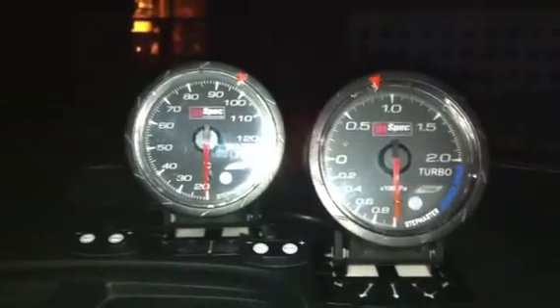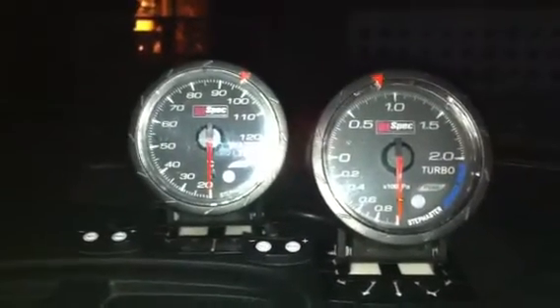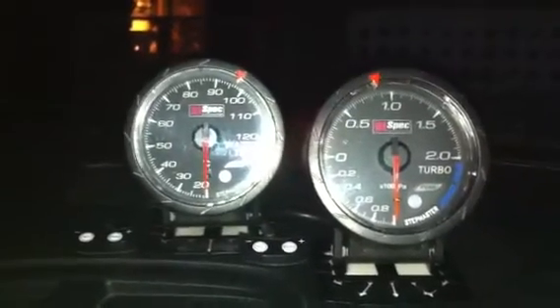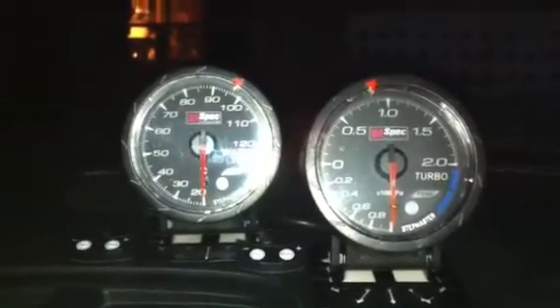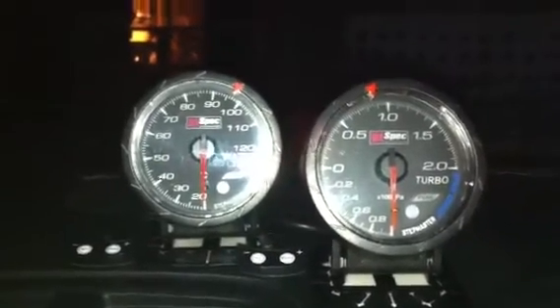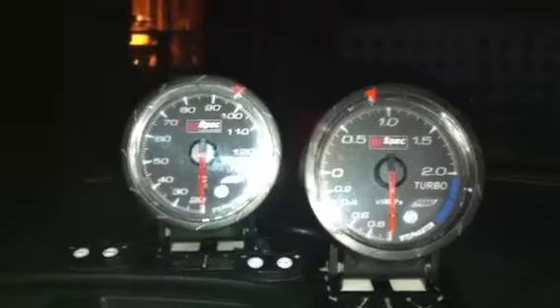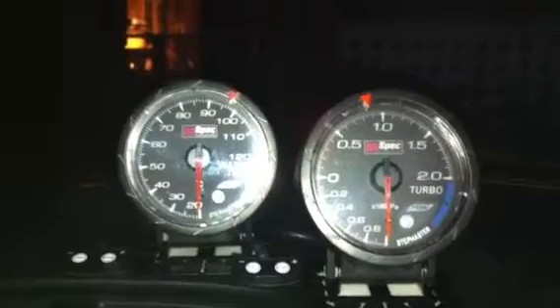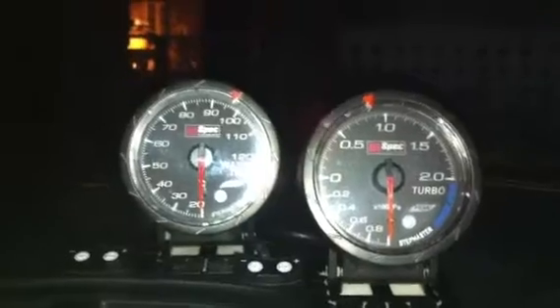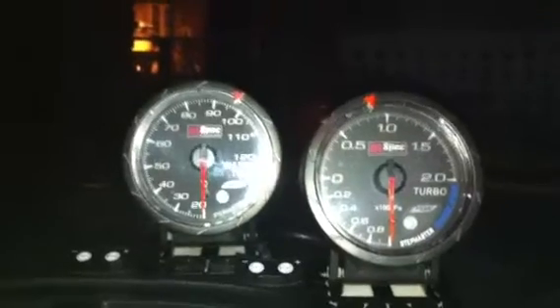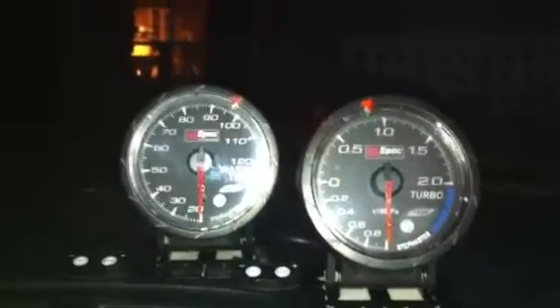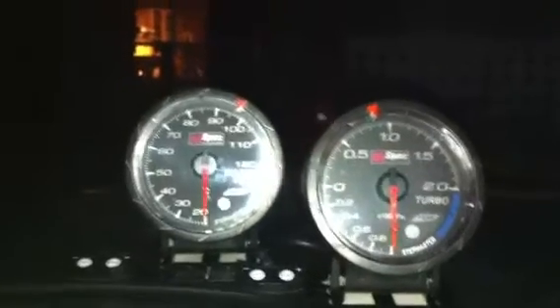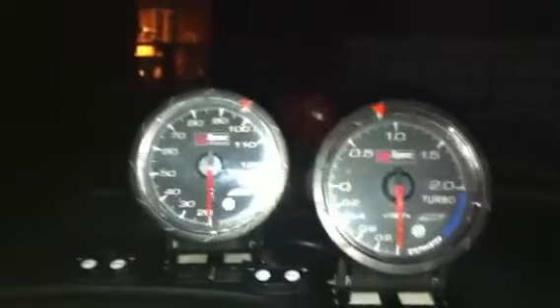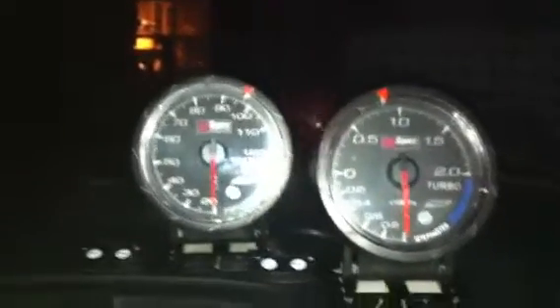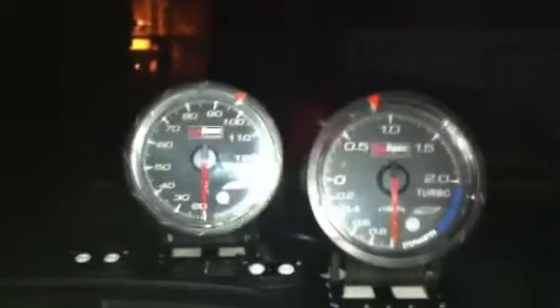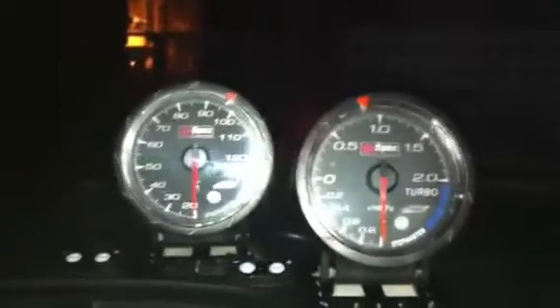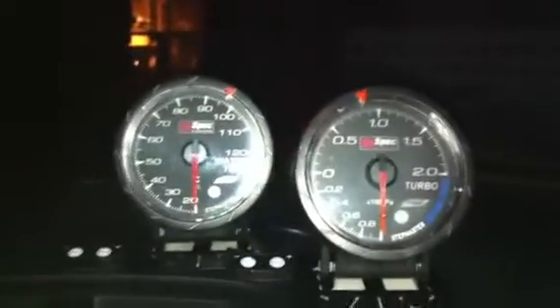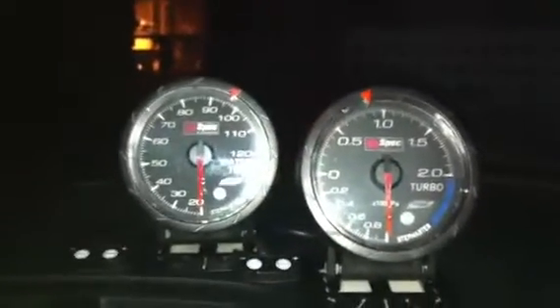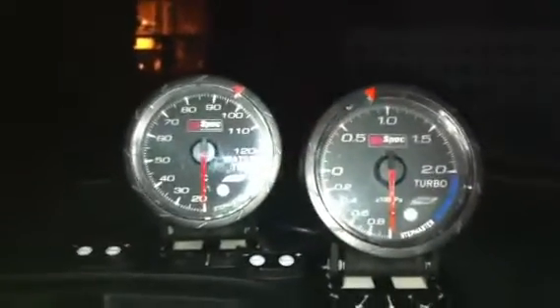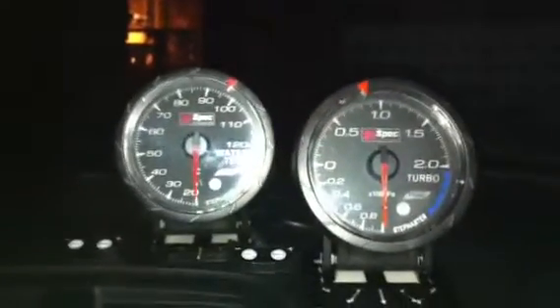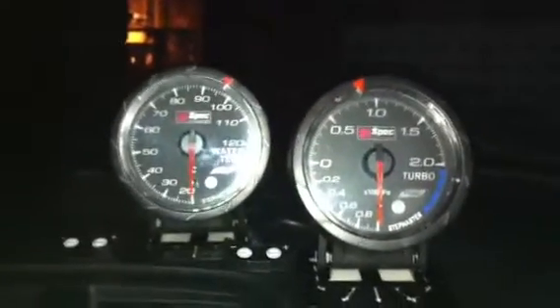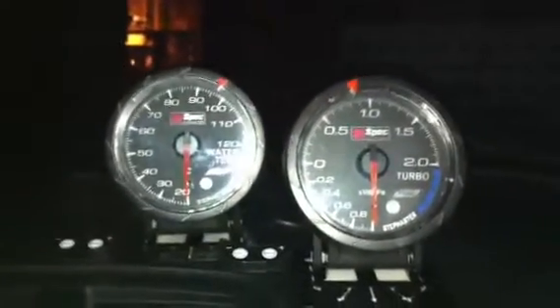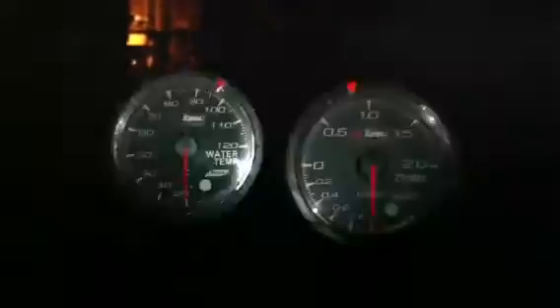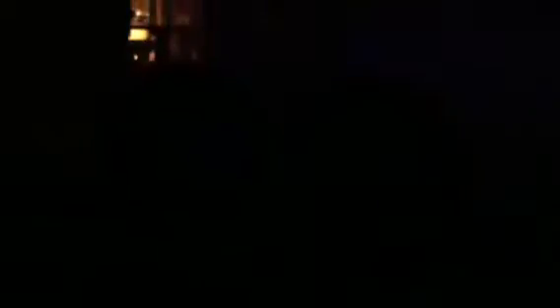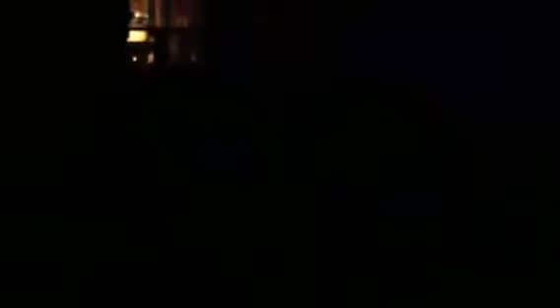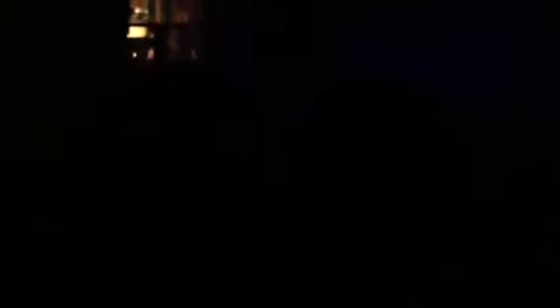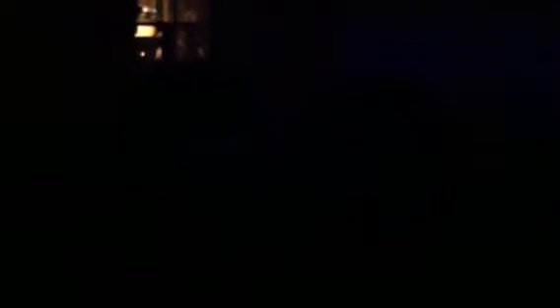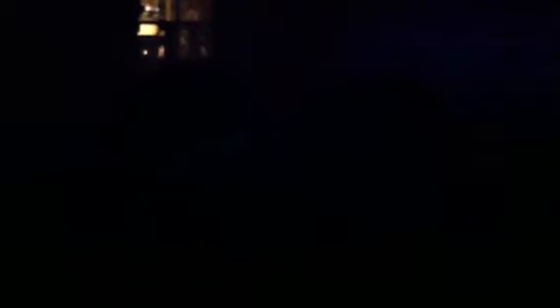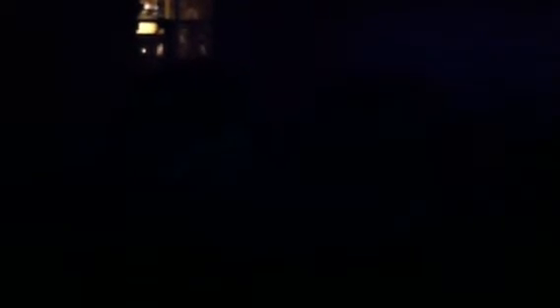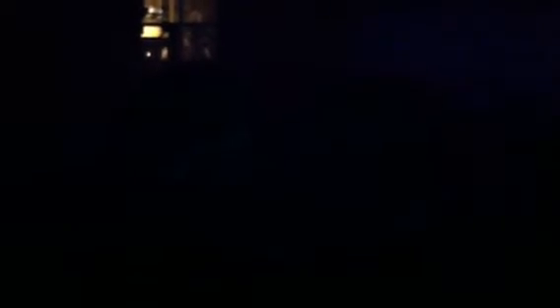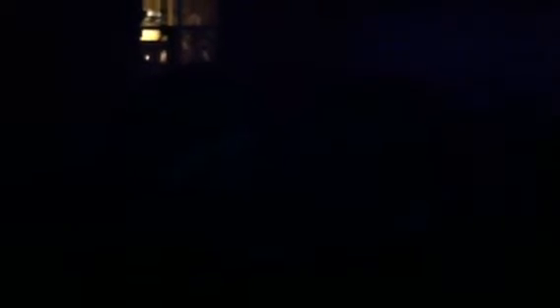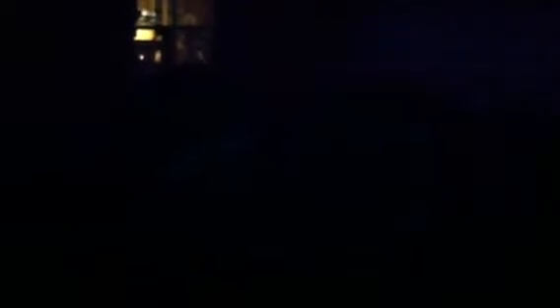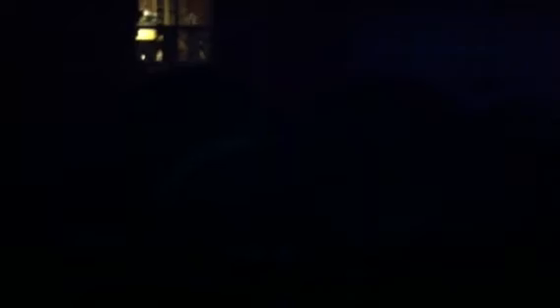Let me just turn the flash off to show you guys the lights. This is on startup.